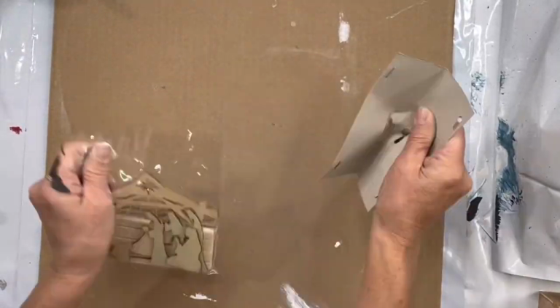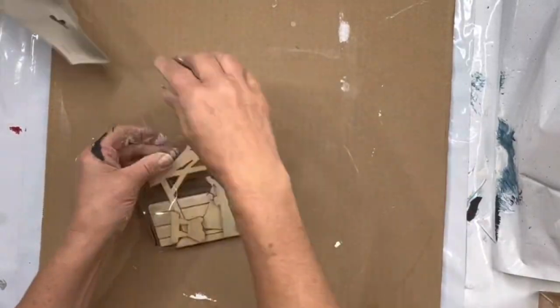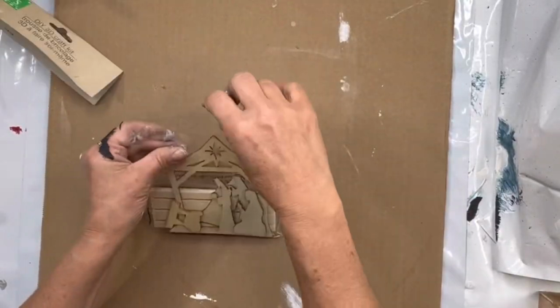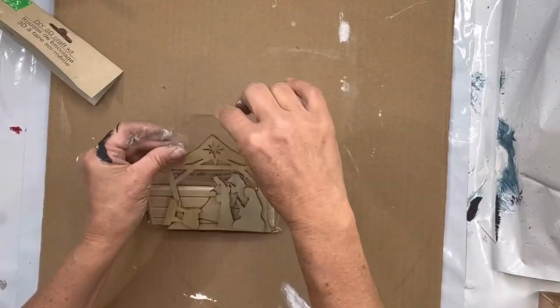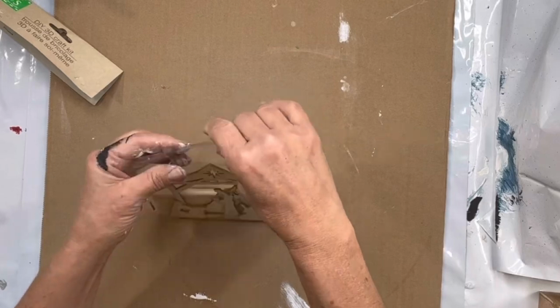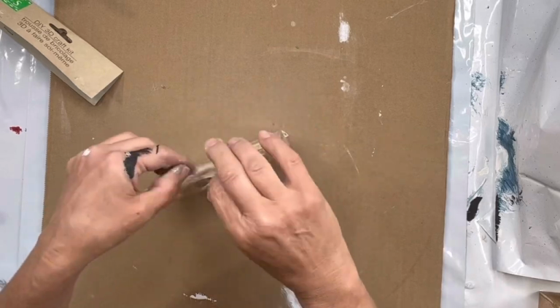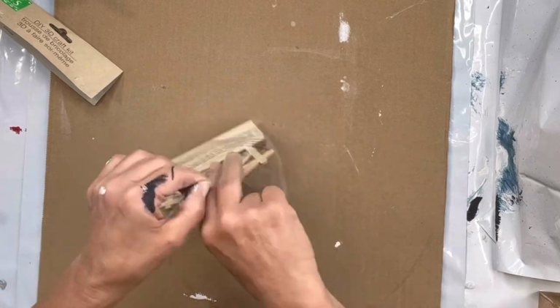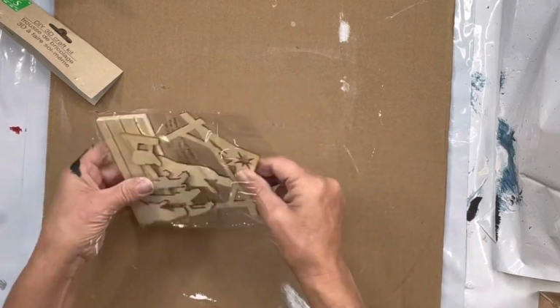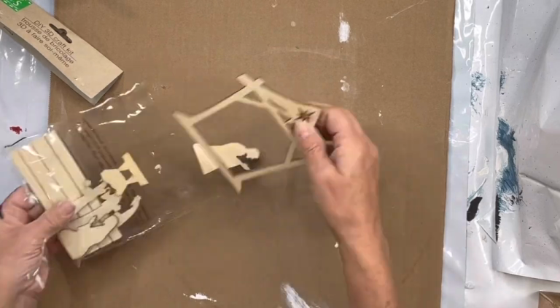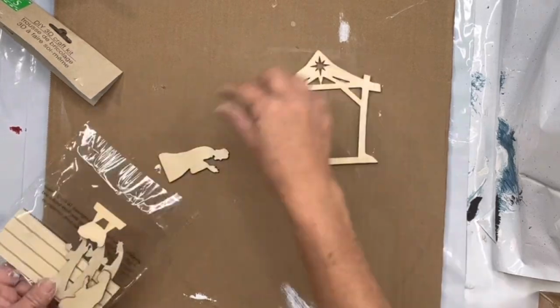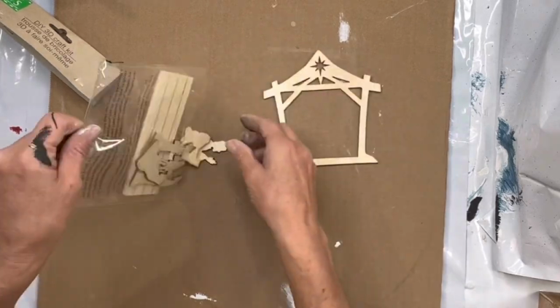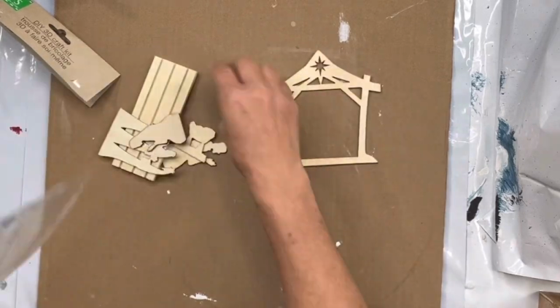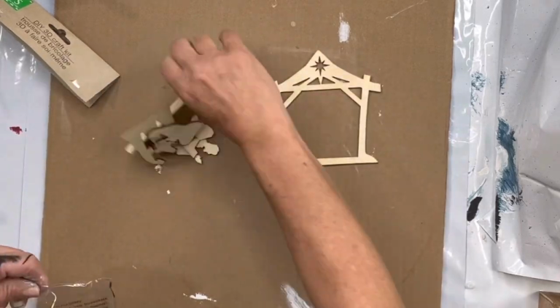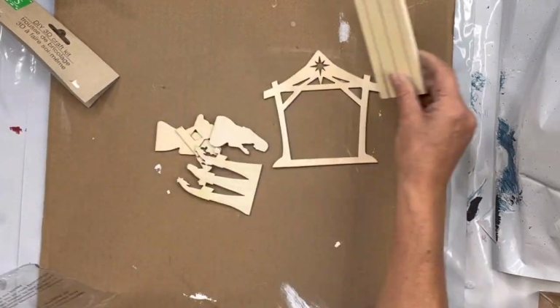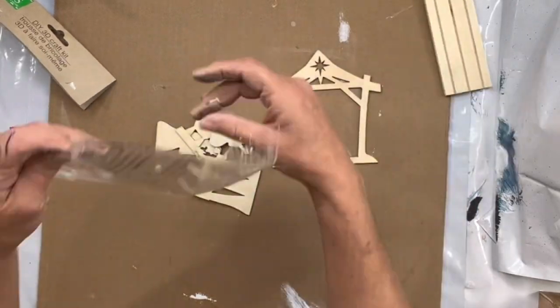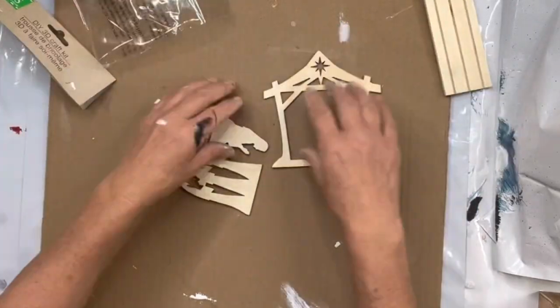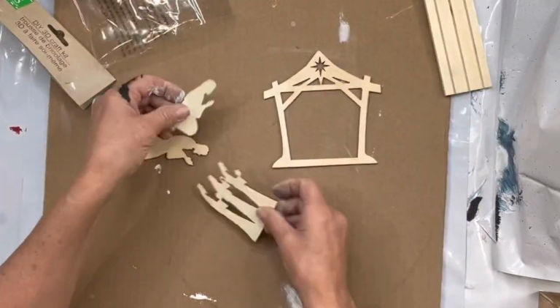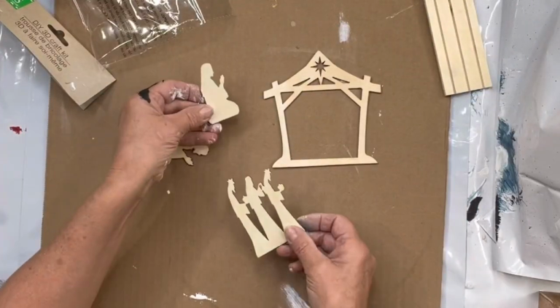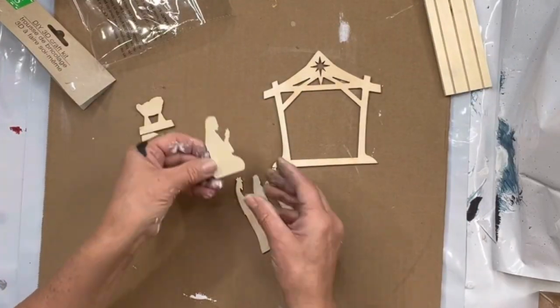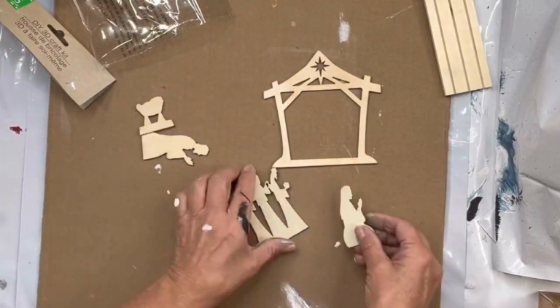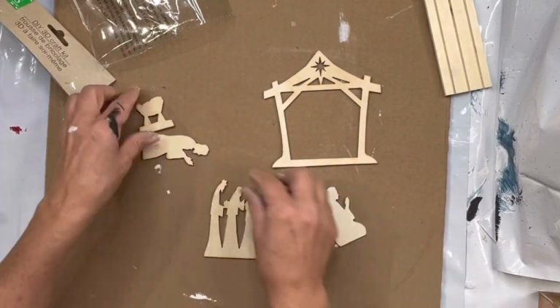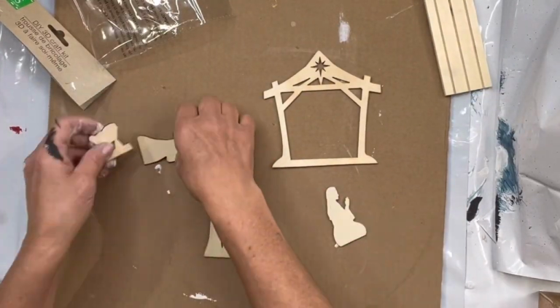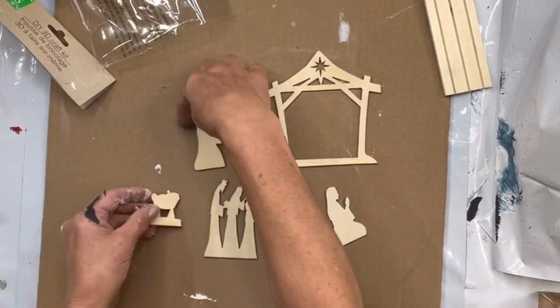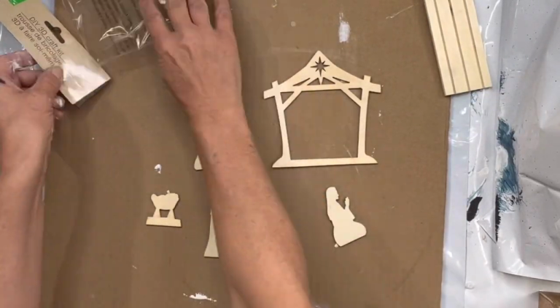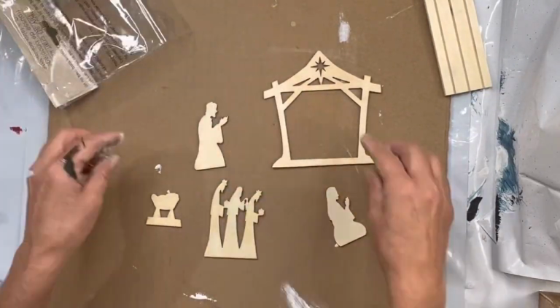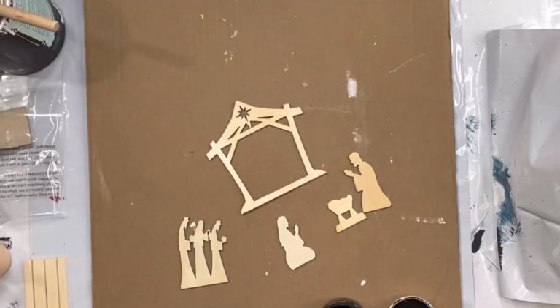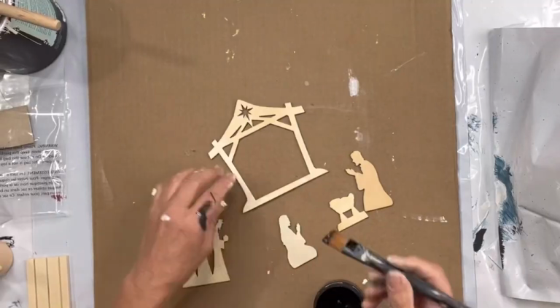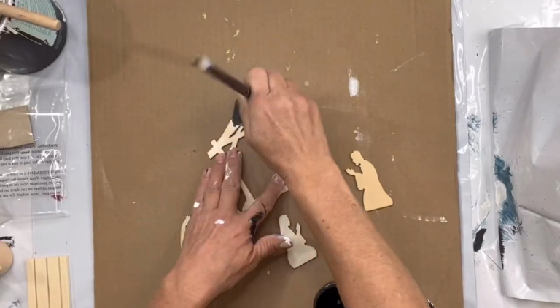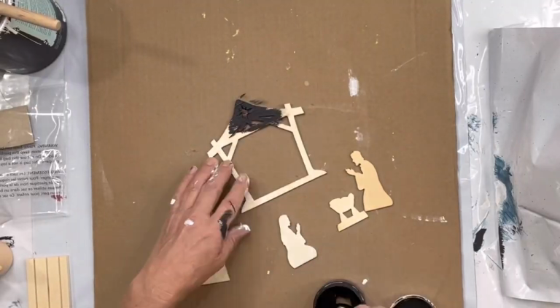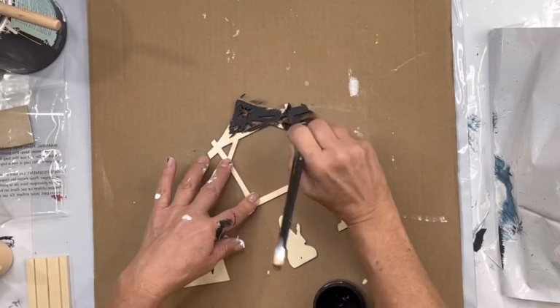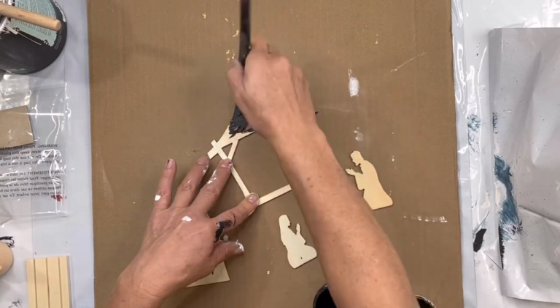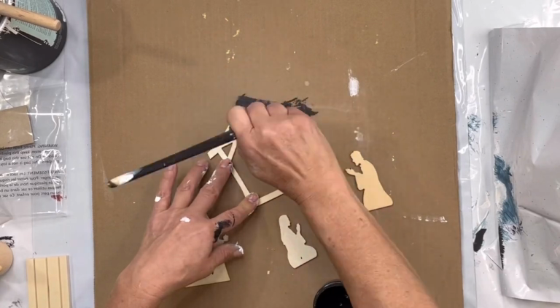I found this manger scene — there are these little cutouts from the Dollar Tree — and I'm going to paint these in black.